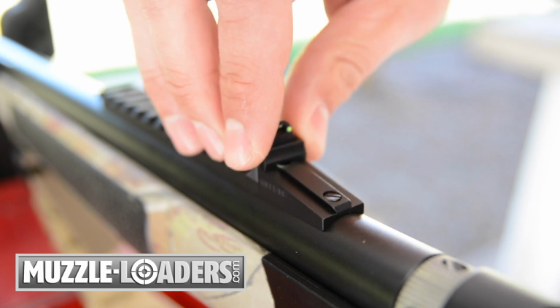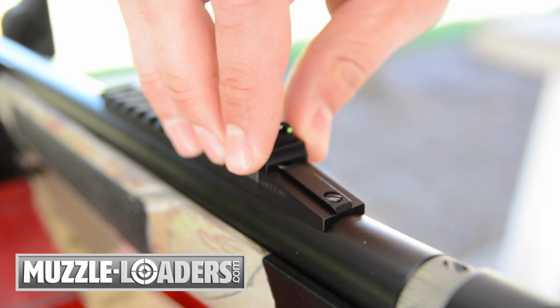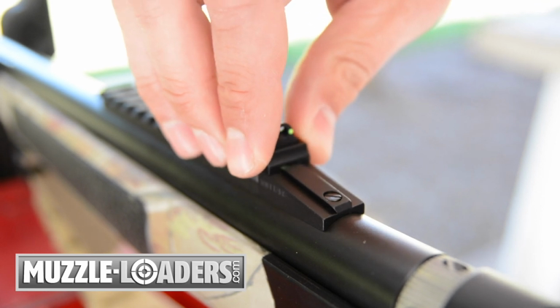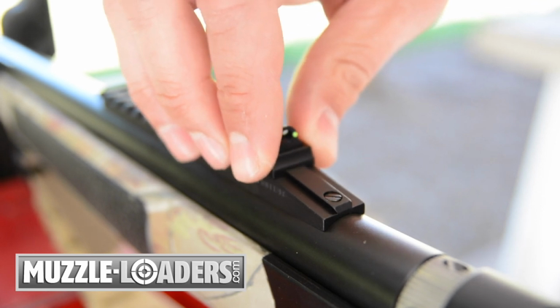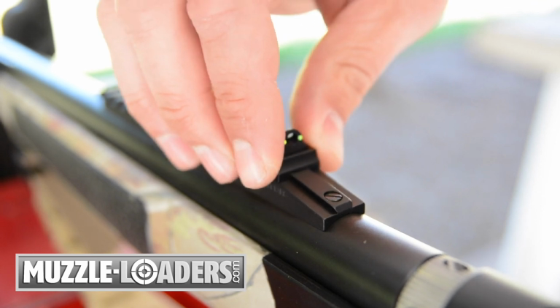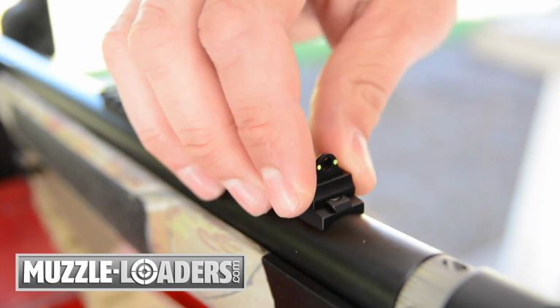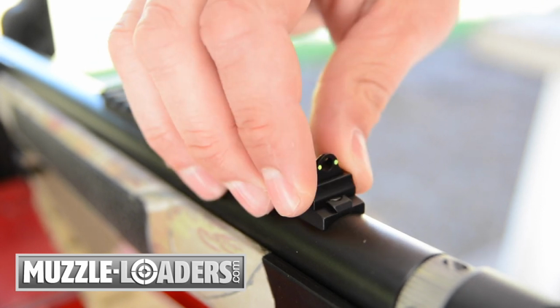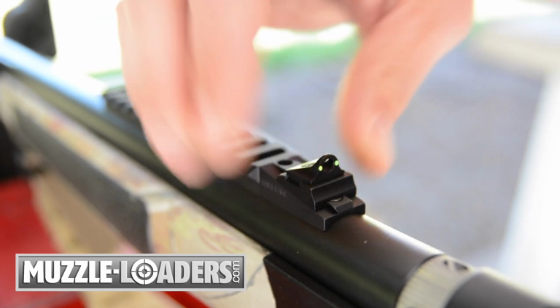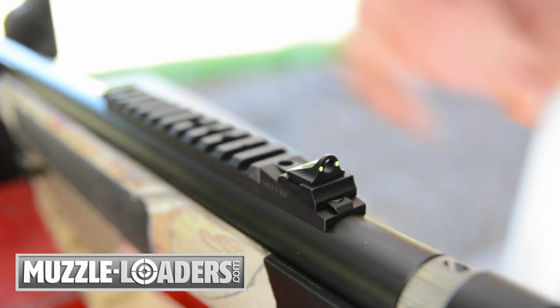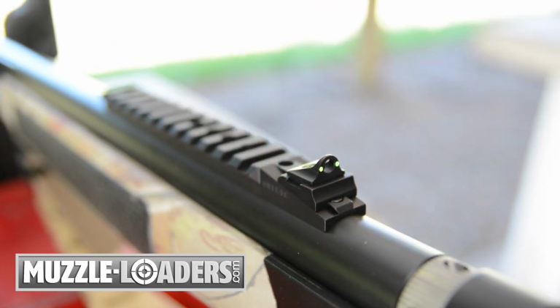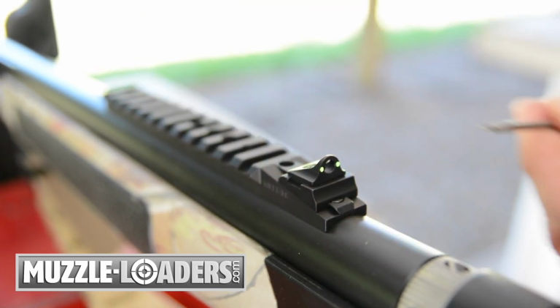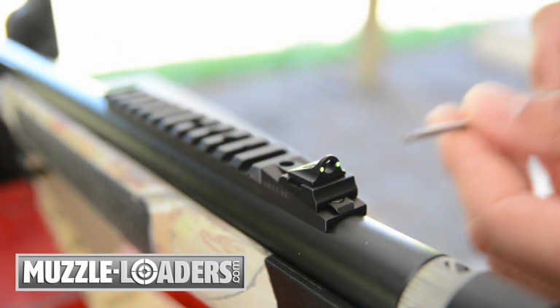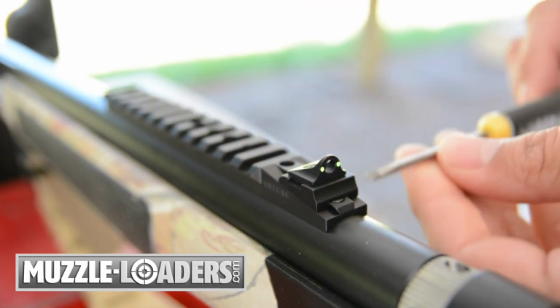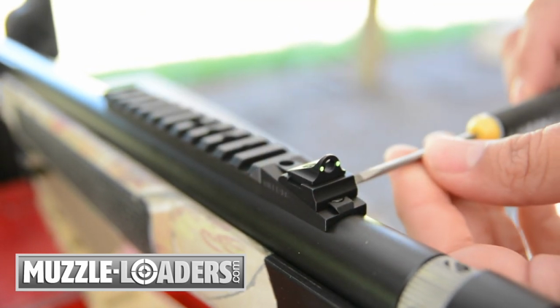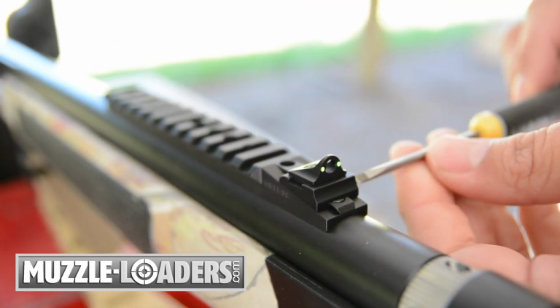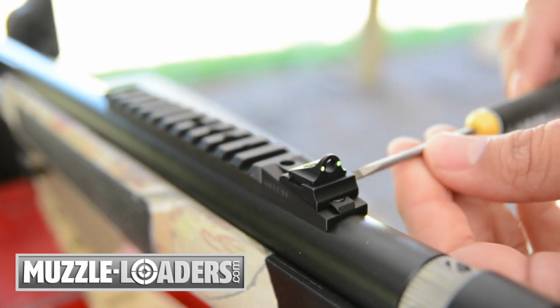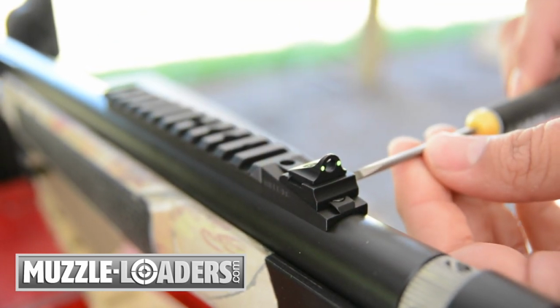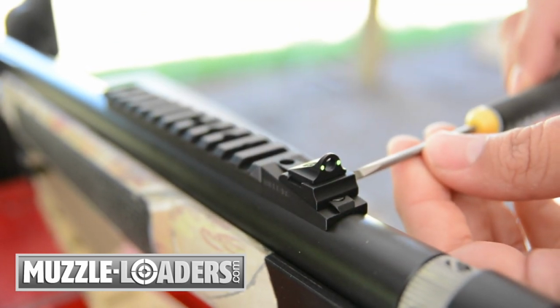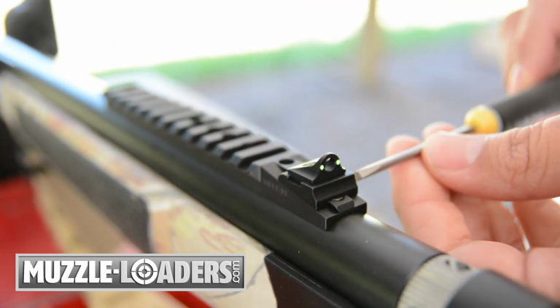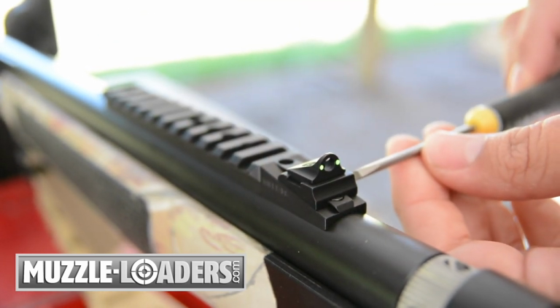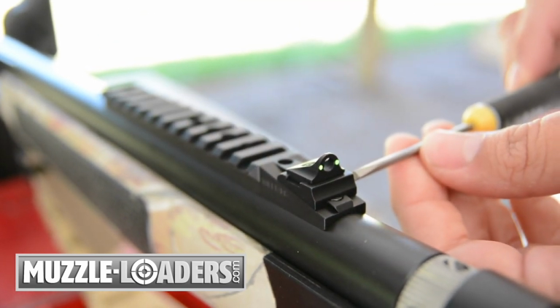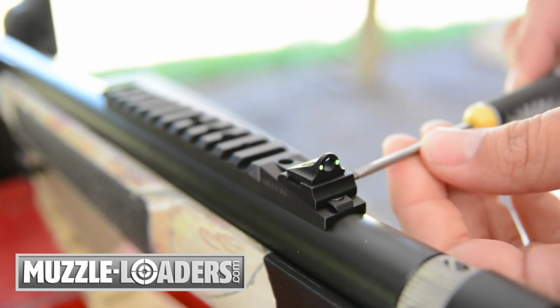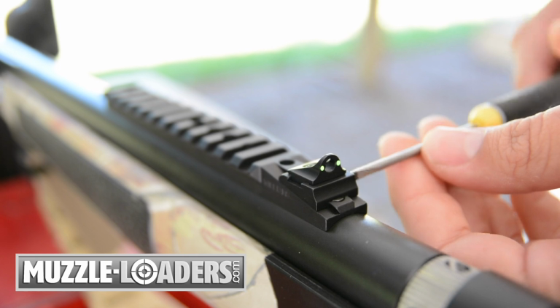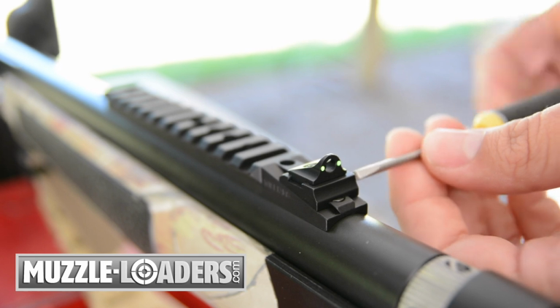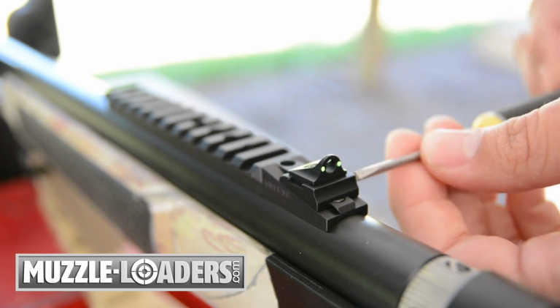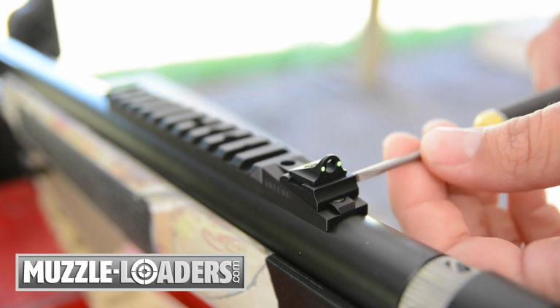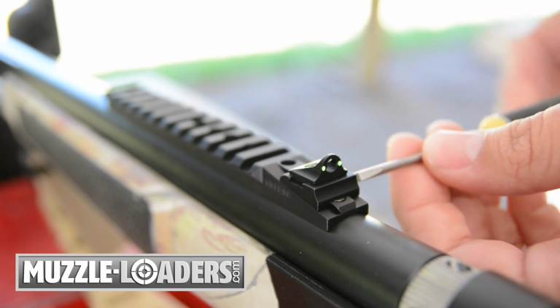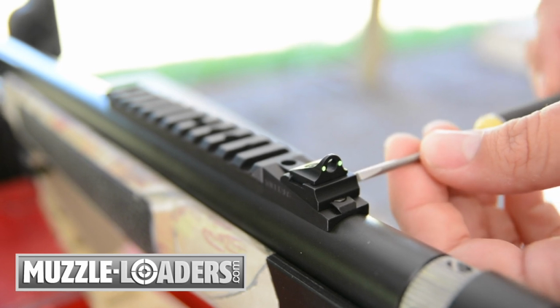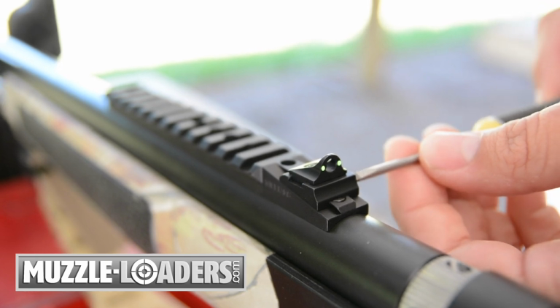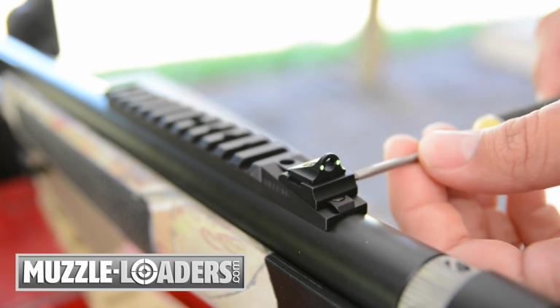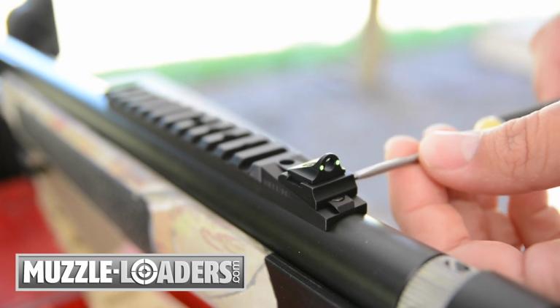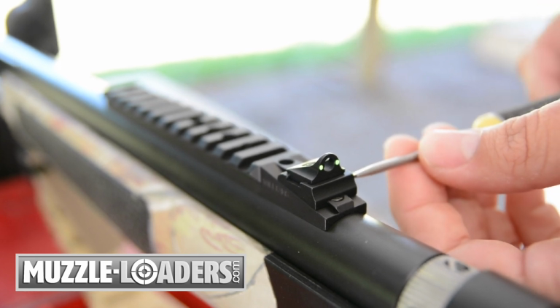The installation is quick and easy. Simply remove the factory aperture peep sight, slide the Ghost Ring on, and tighten the set screw.